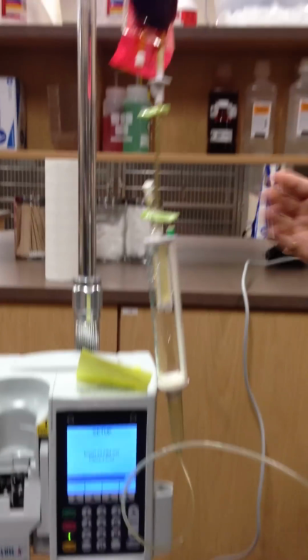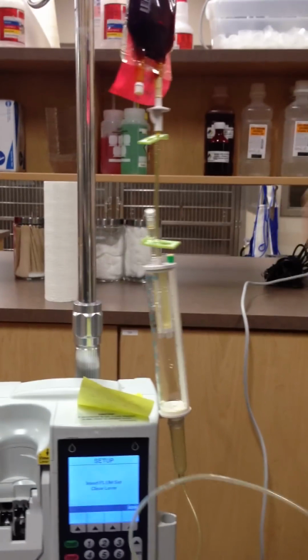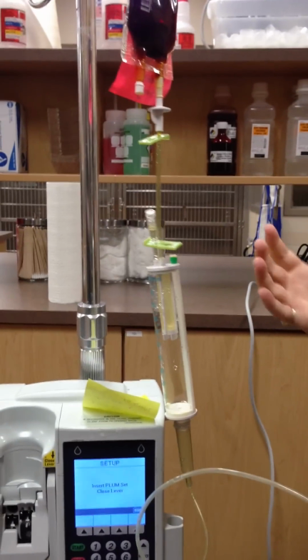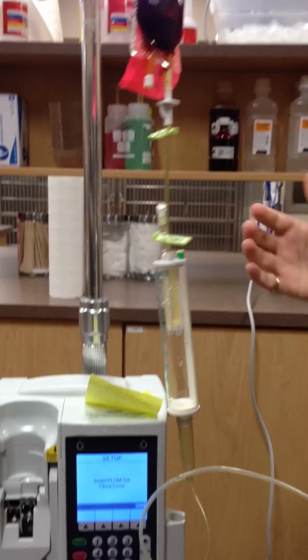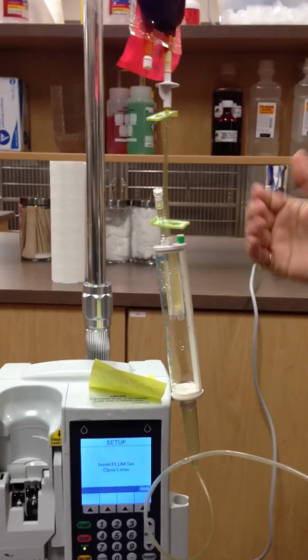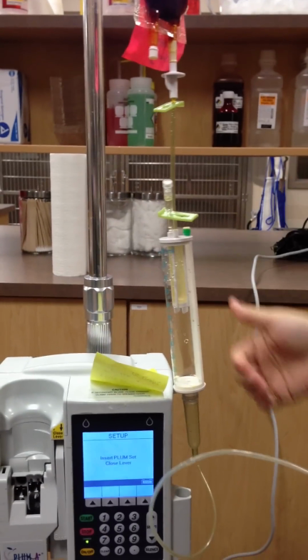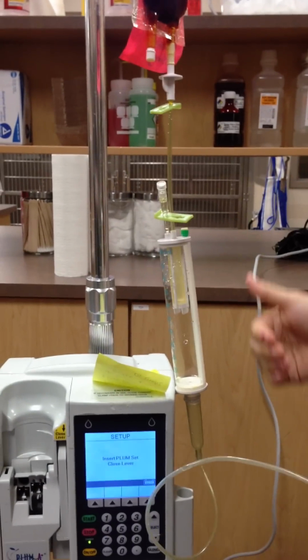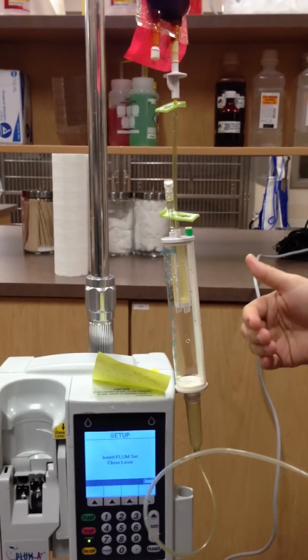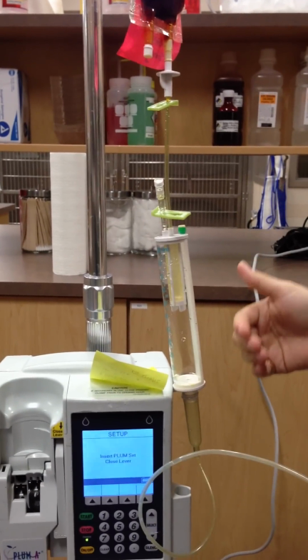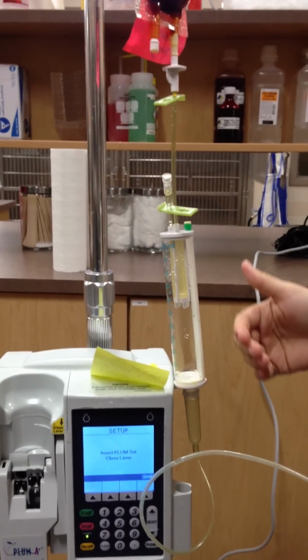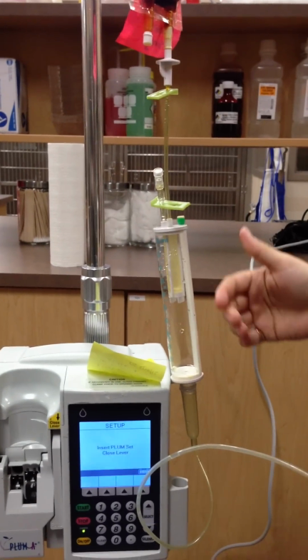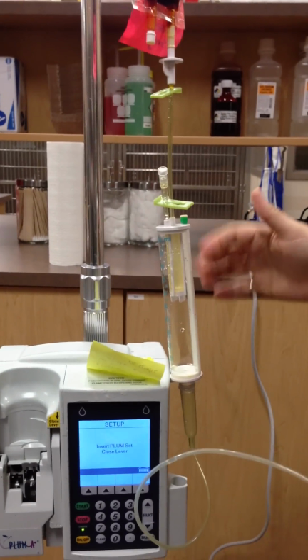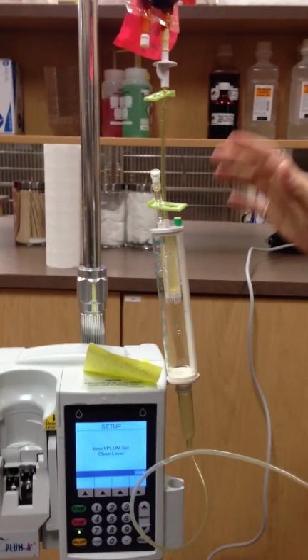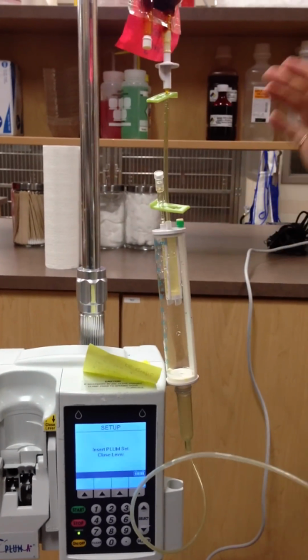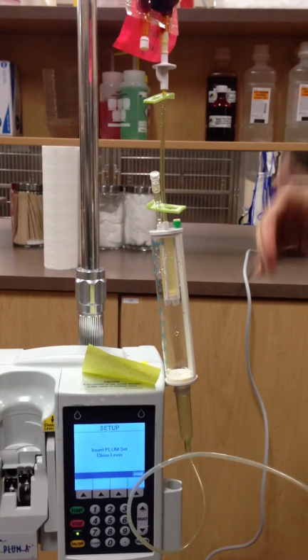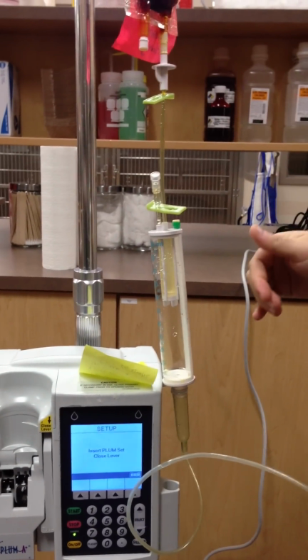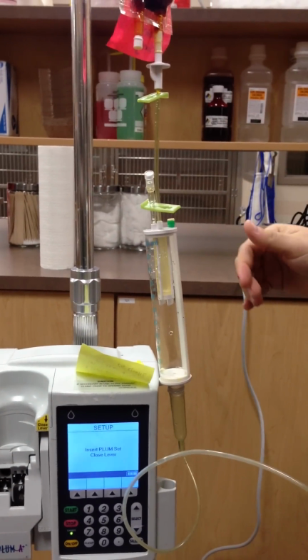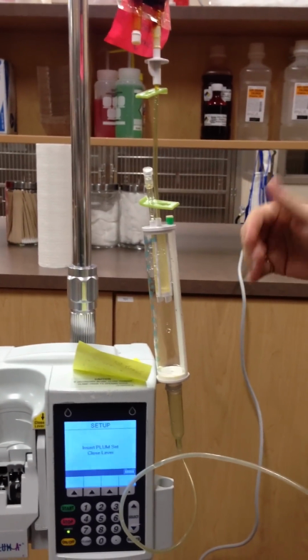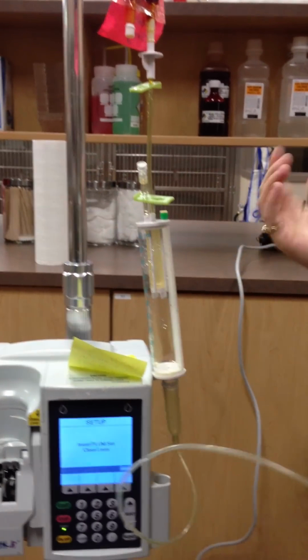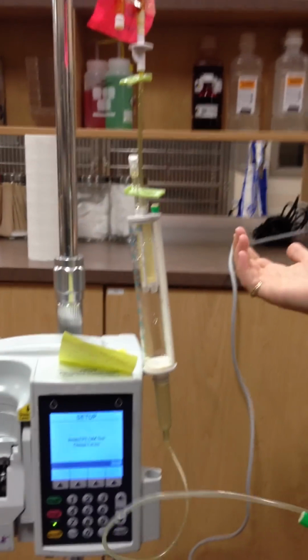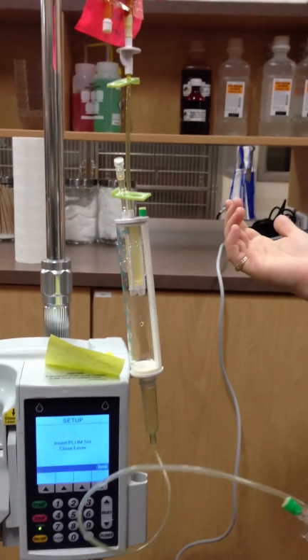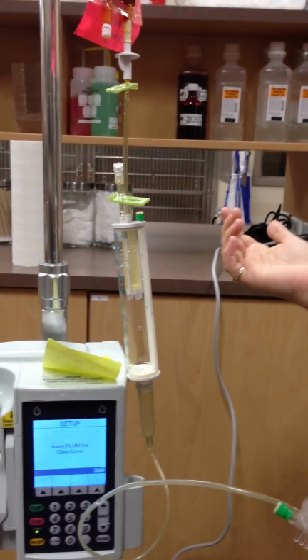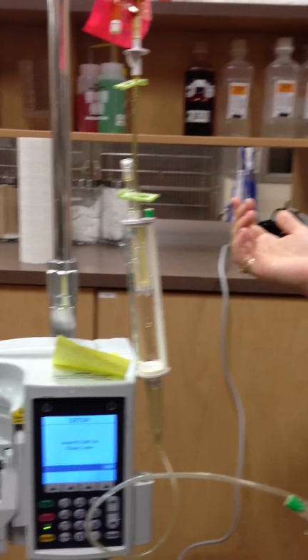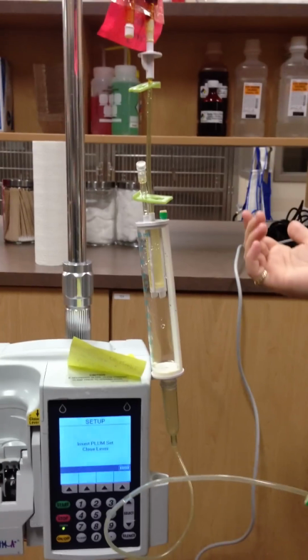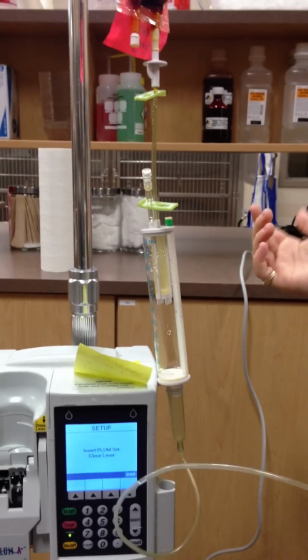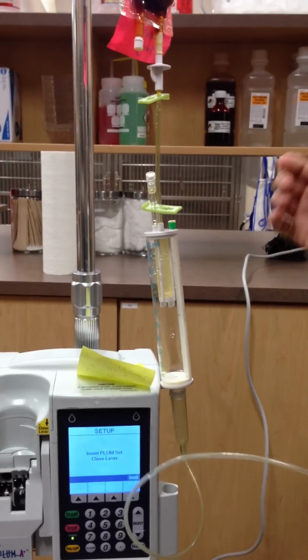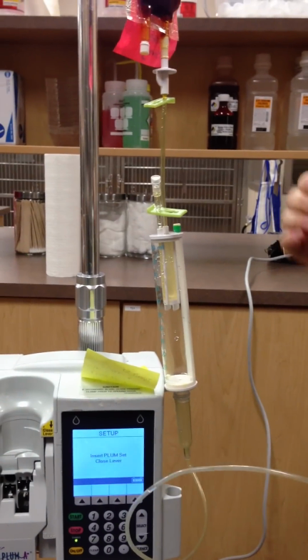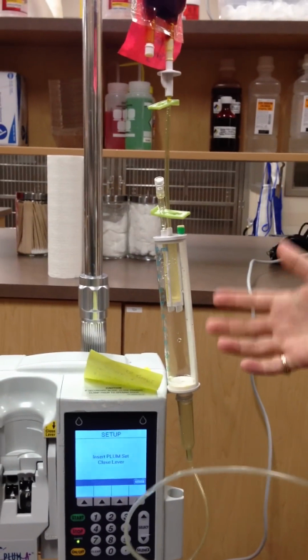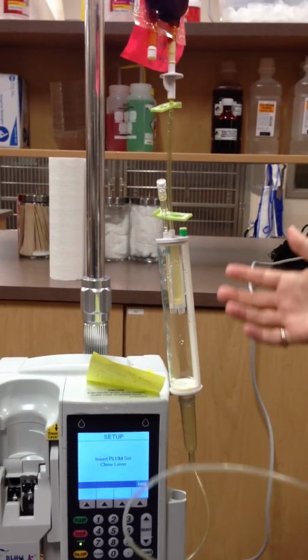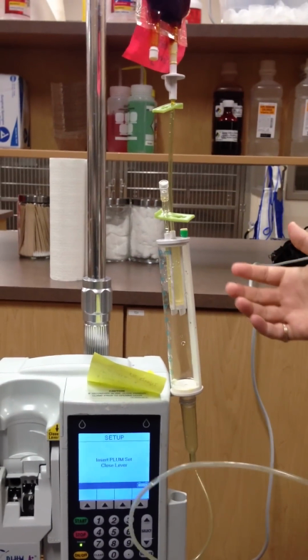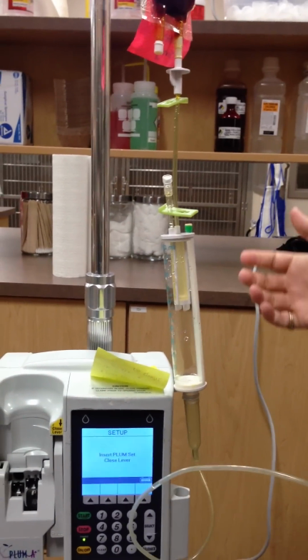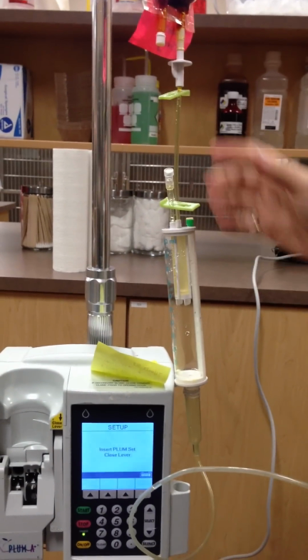We are going to talk a little bit about how to fill the pump. Some people use a little bit of saline prior to the blood actually getting there. Some people just use the straight blood. You can do it either way.